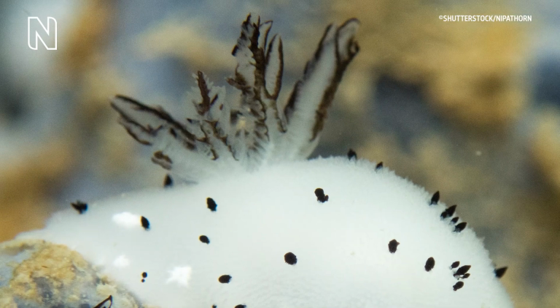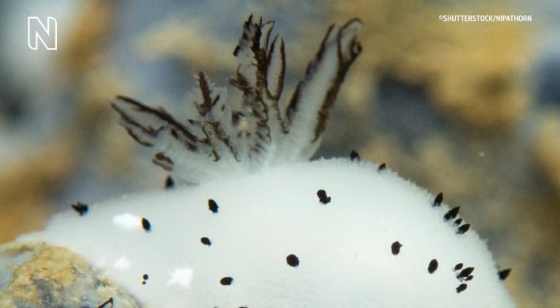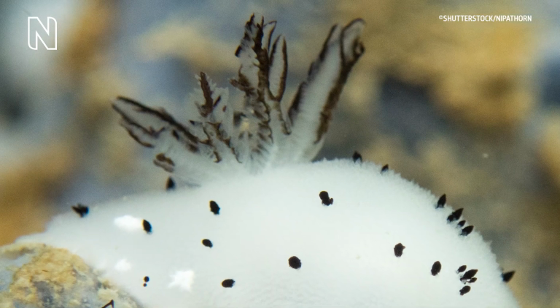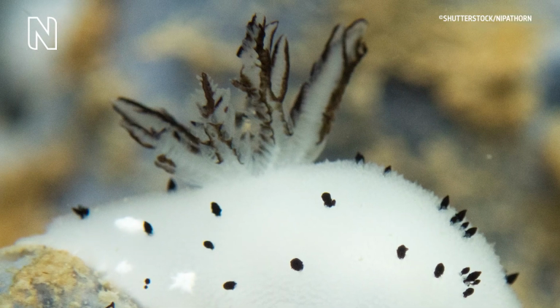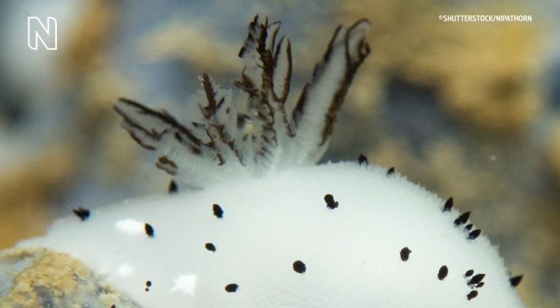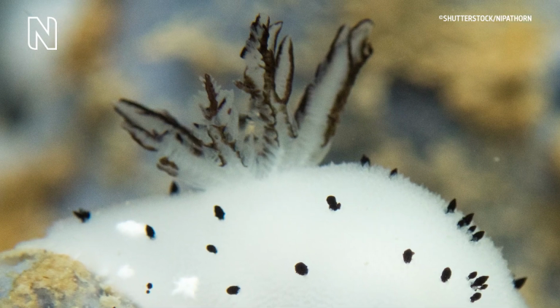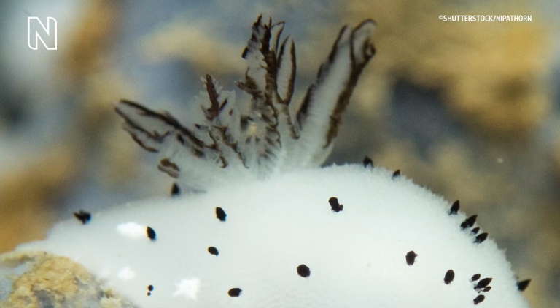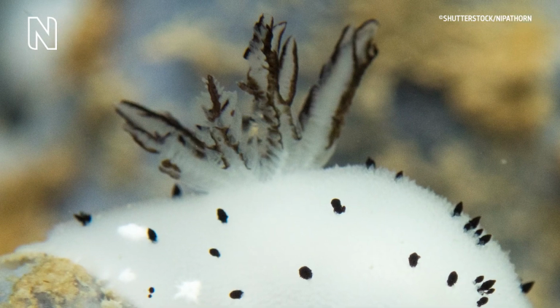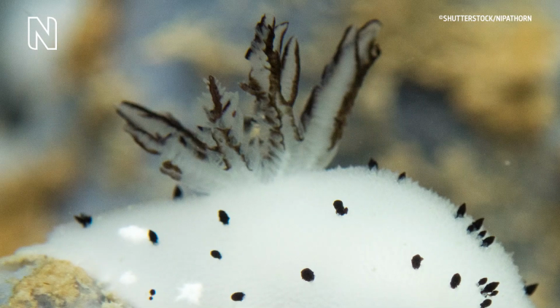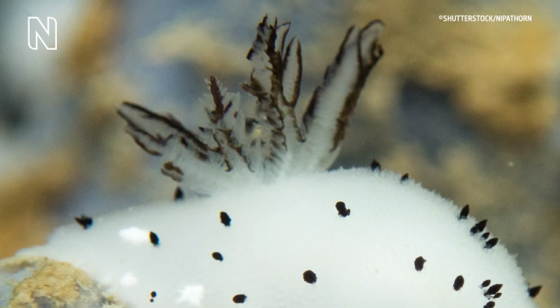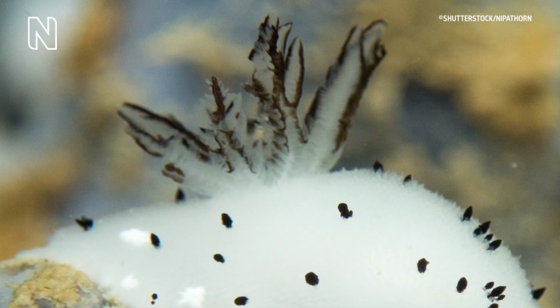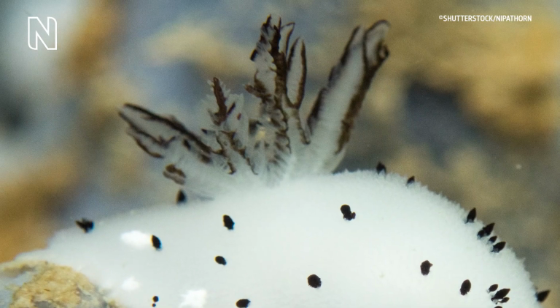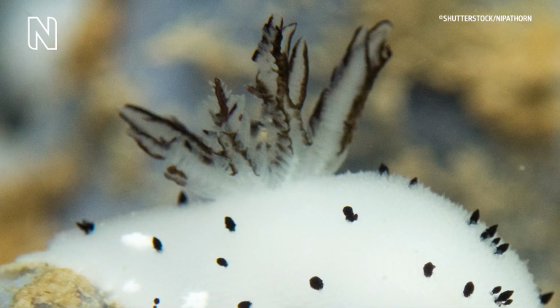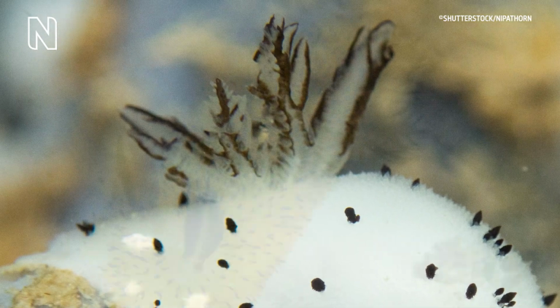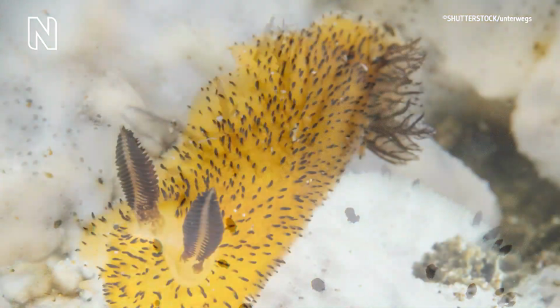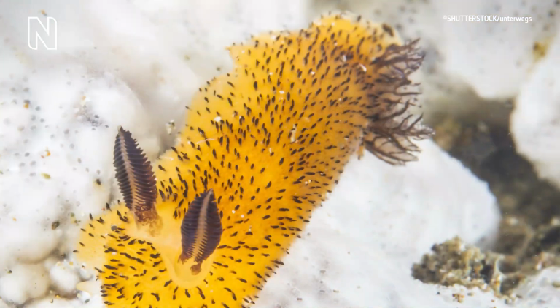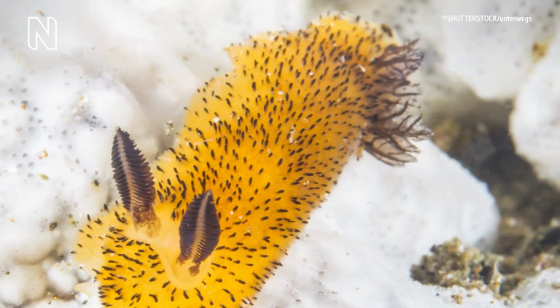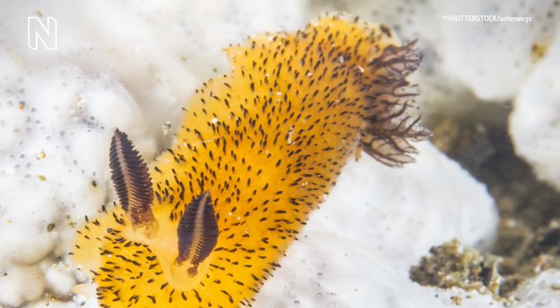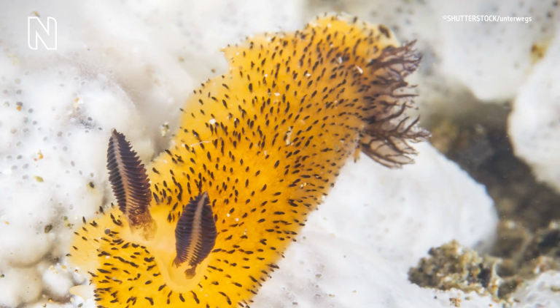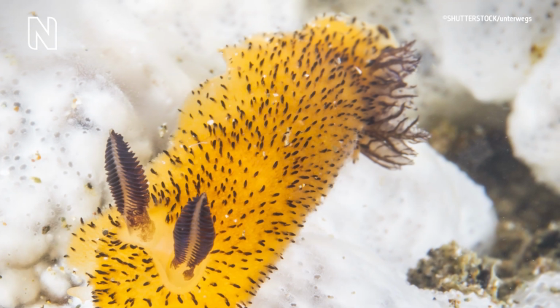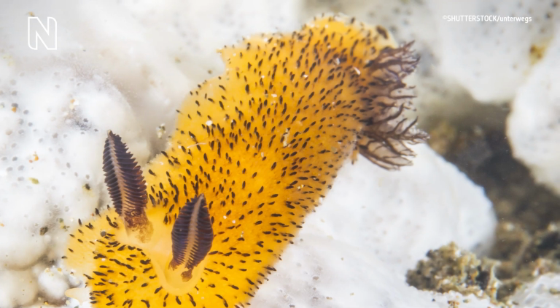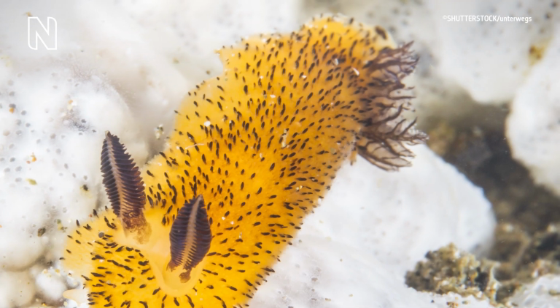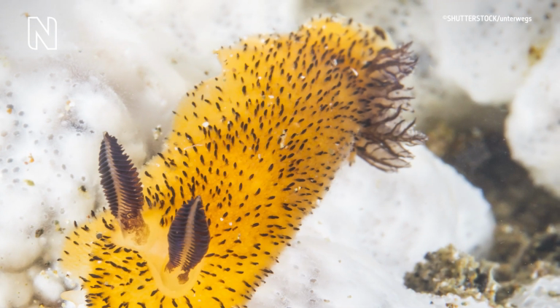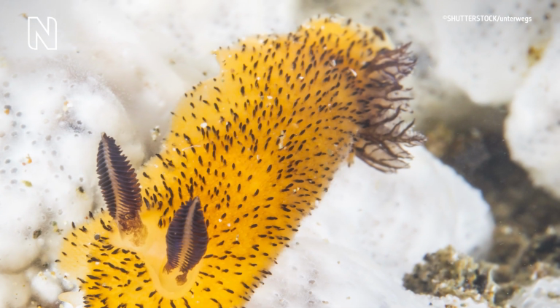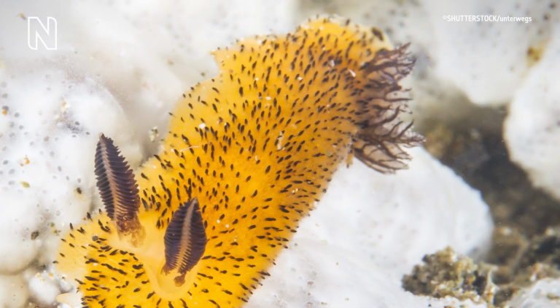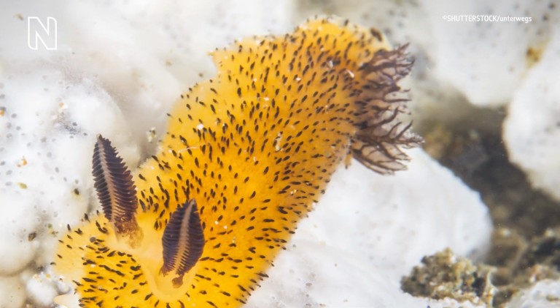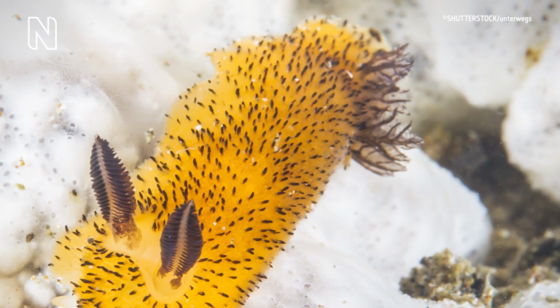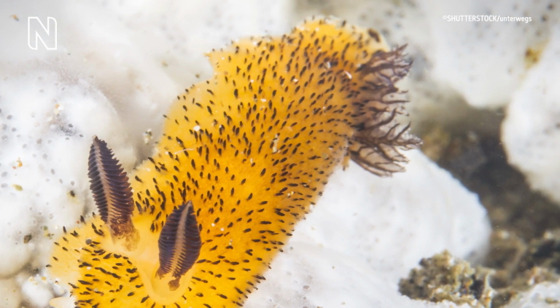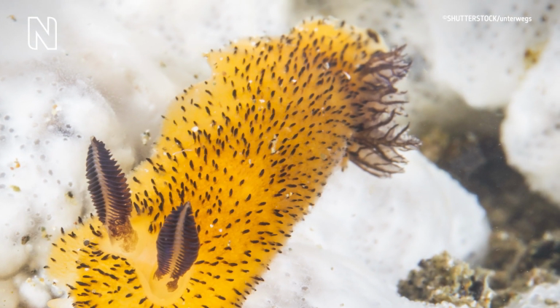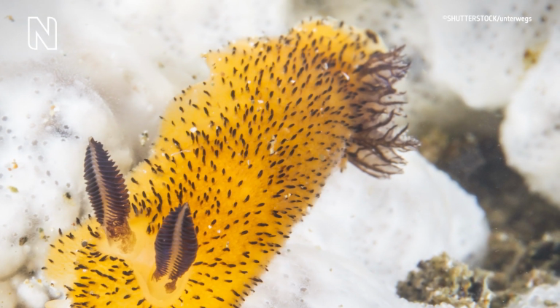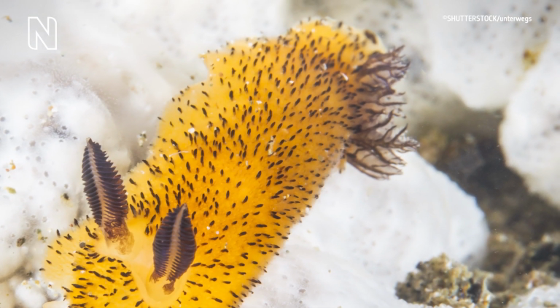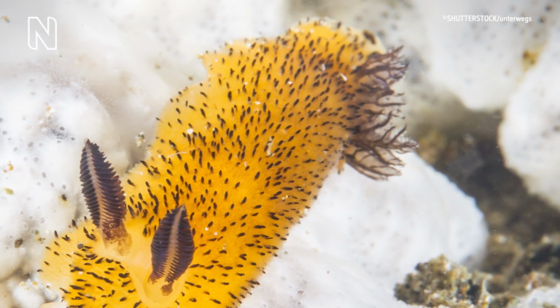The fluffy bits on the back of the tail are actually gills. The animal uses the gills to exchange gases which allows it to breathe underwater.